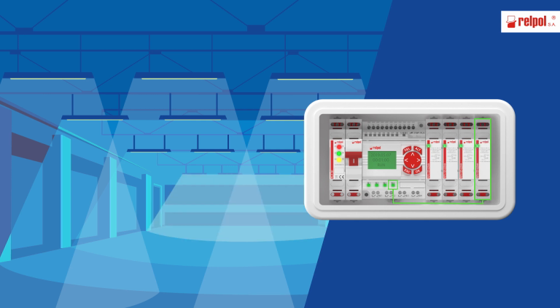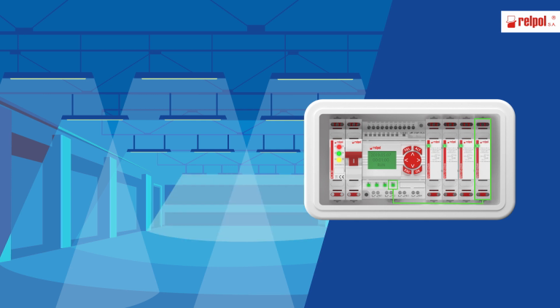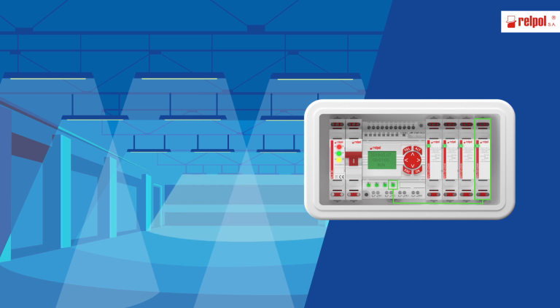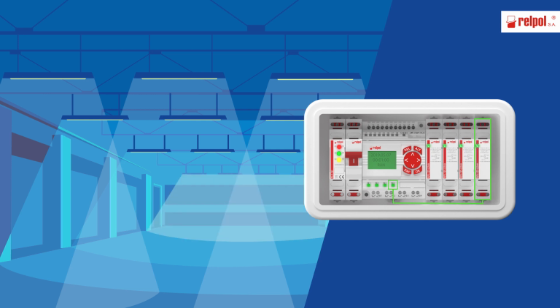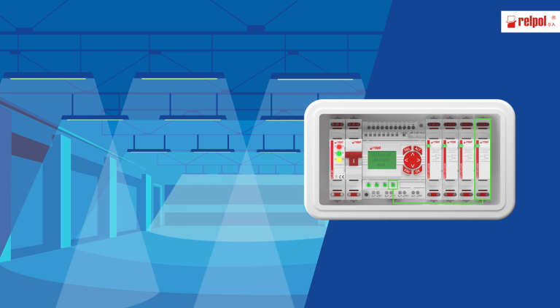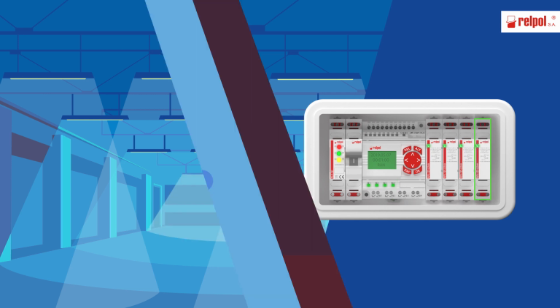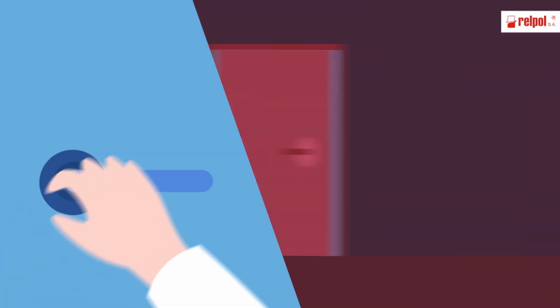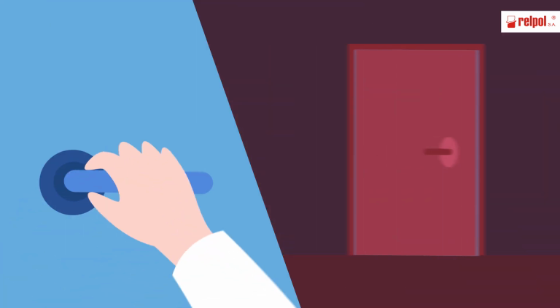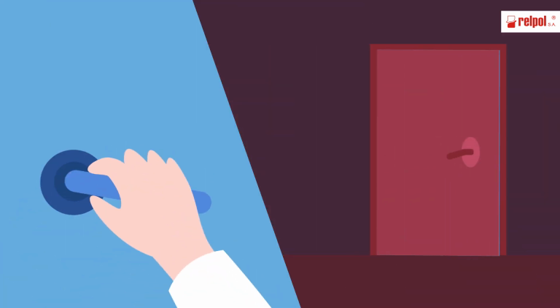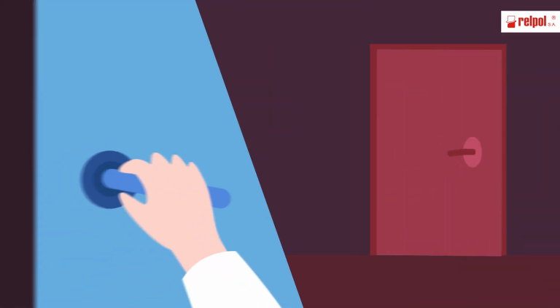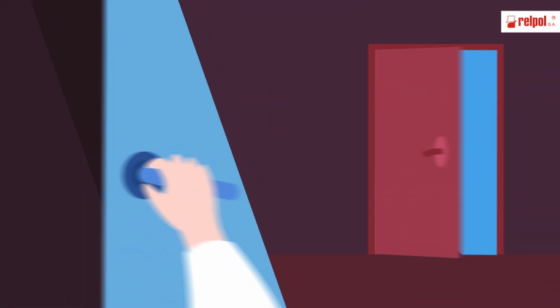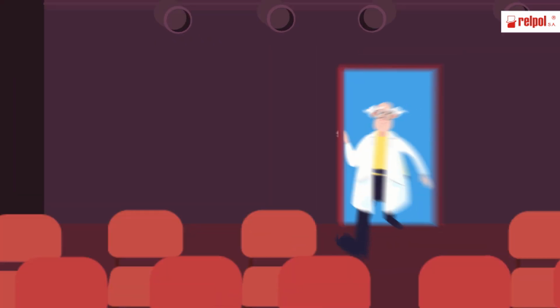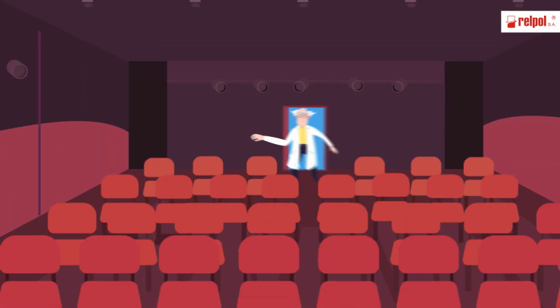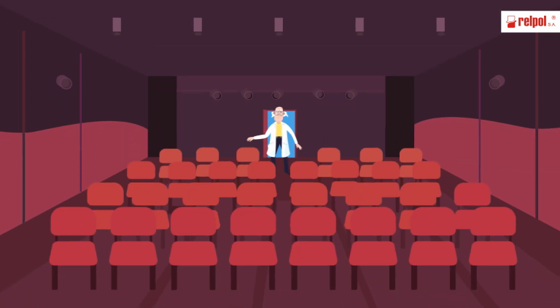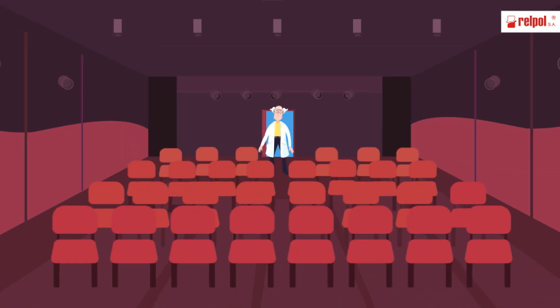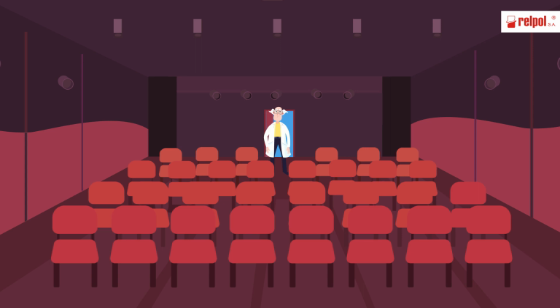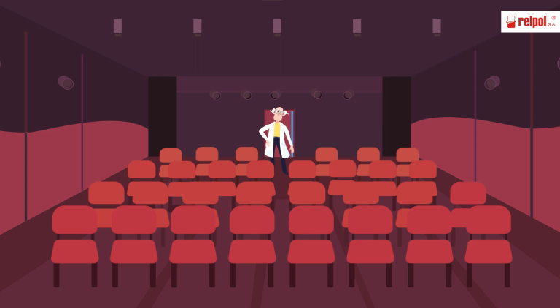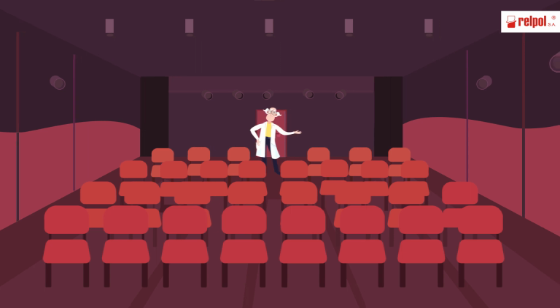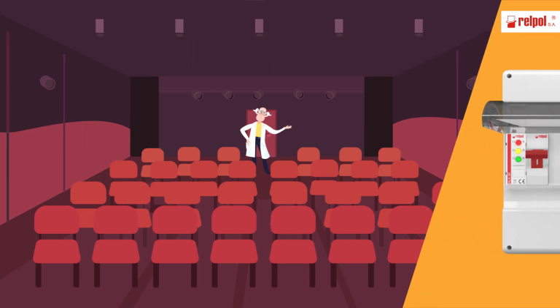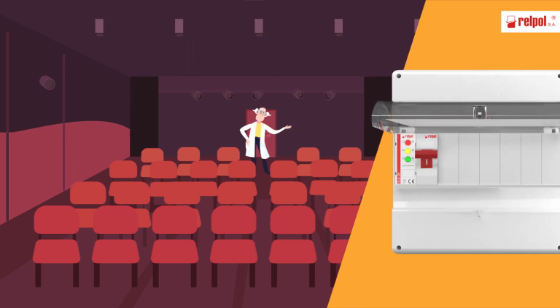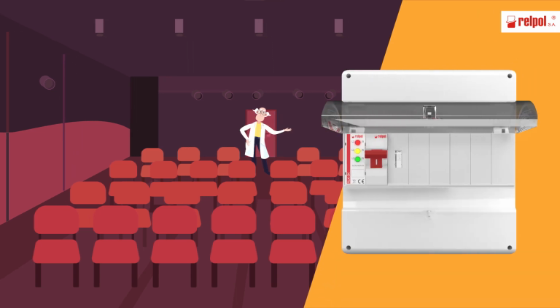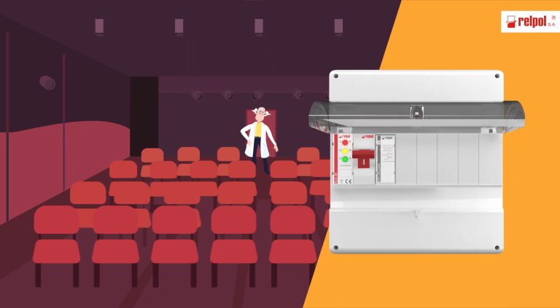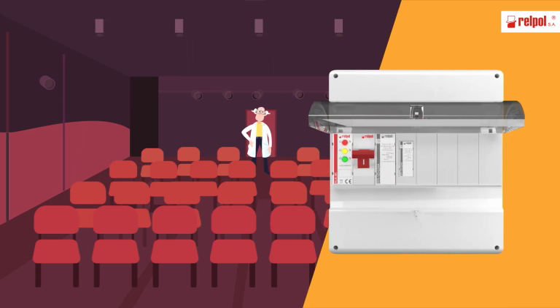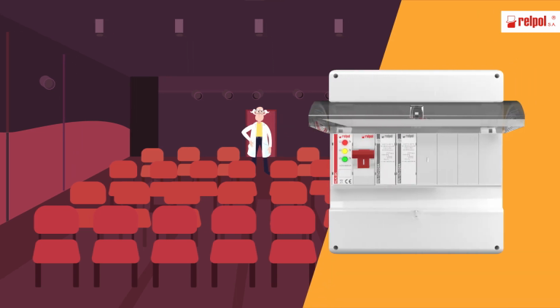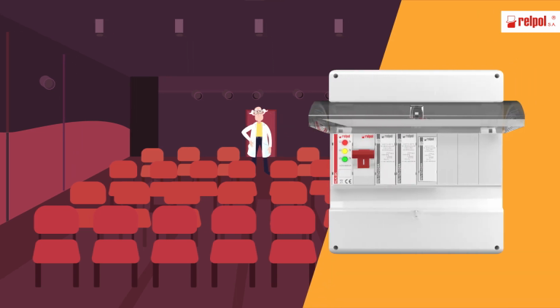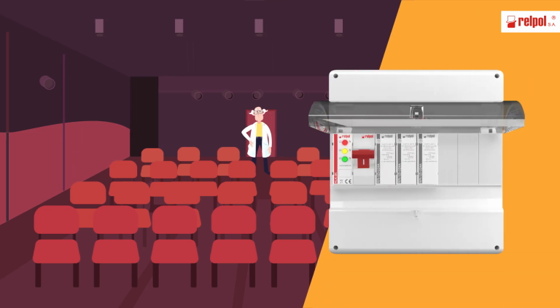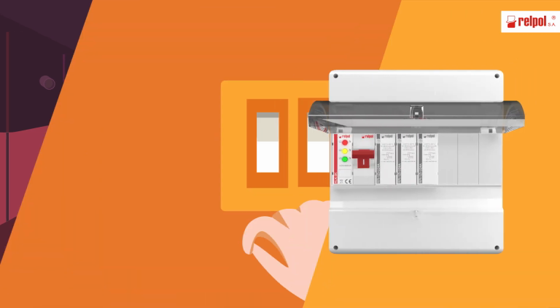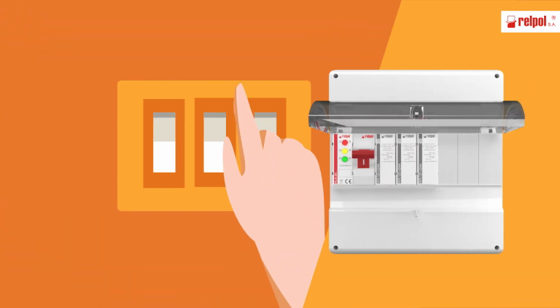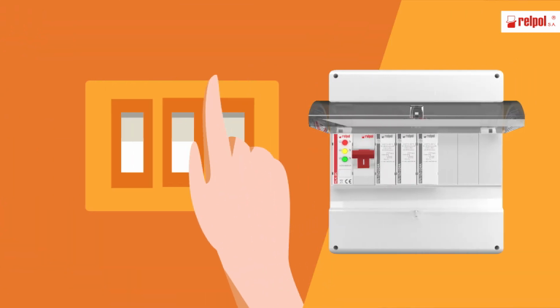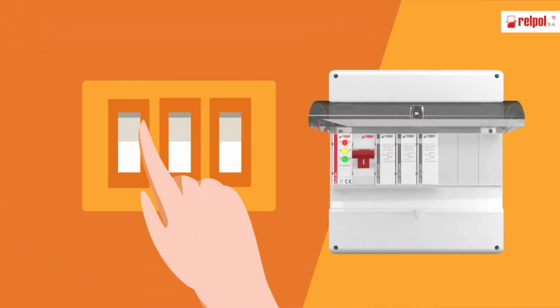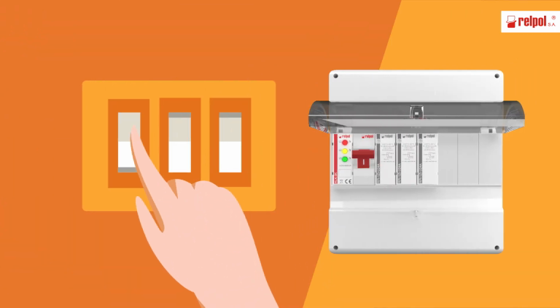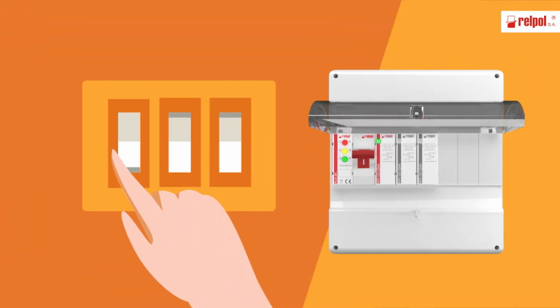Now, another task. A similar situation but with LED lighting. We're fixing RPI, starting it.